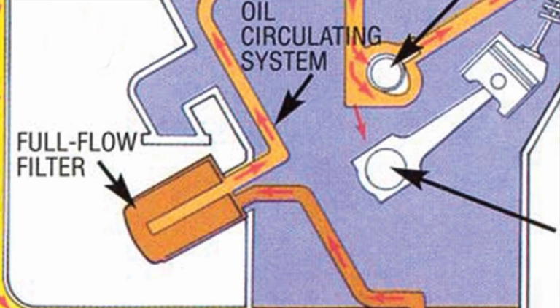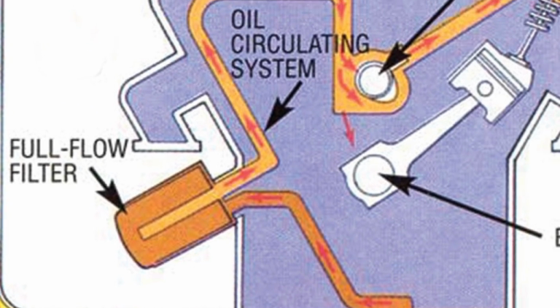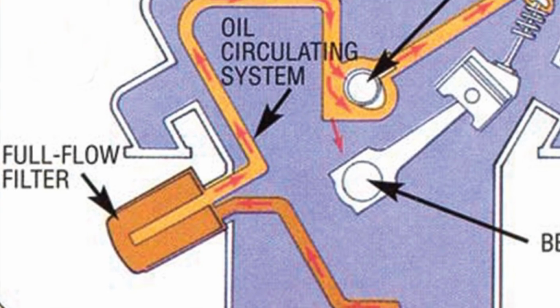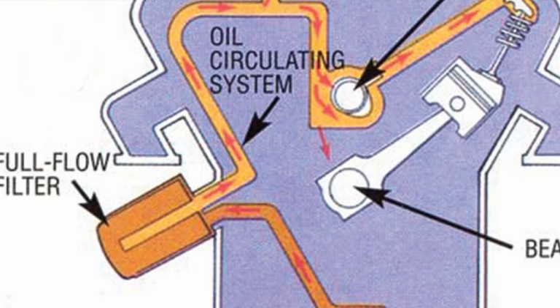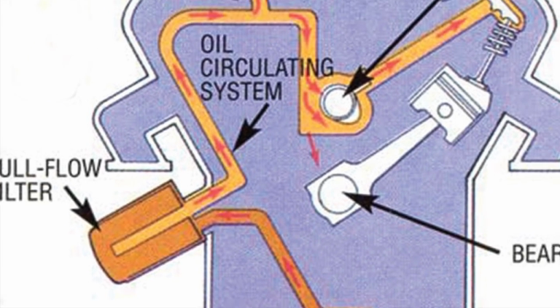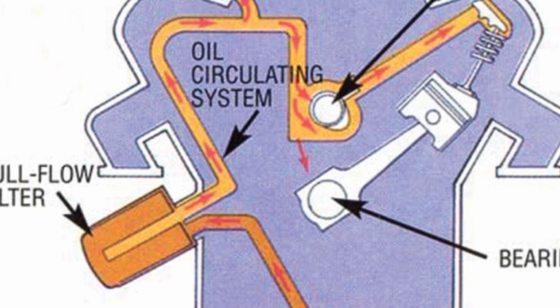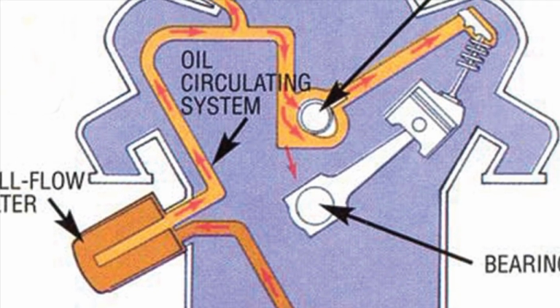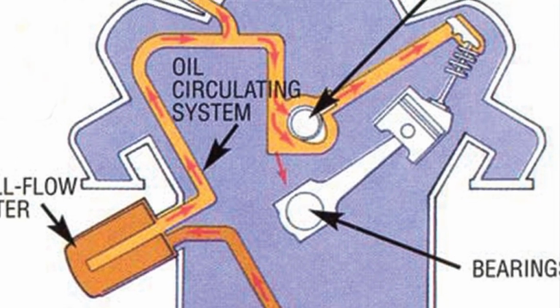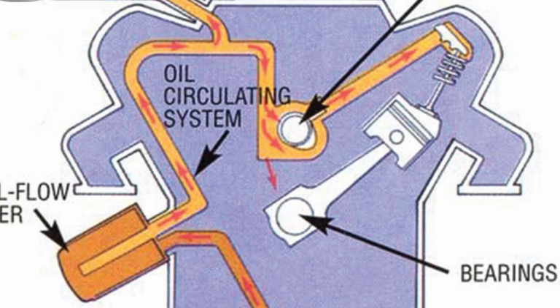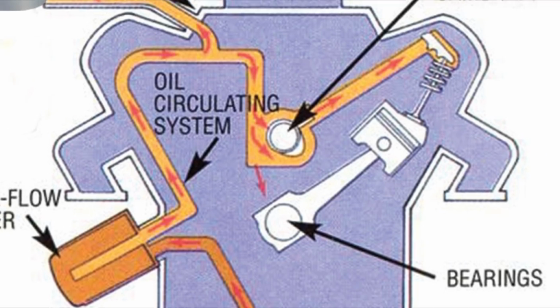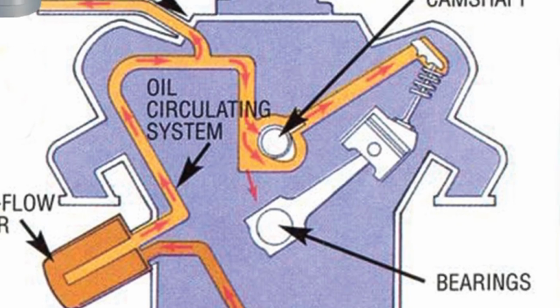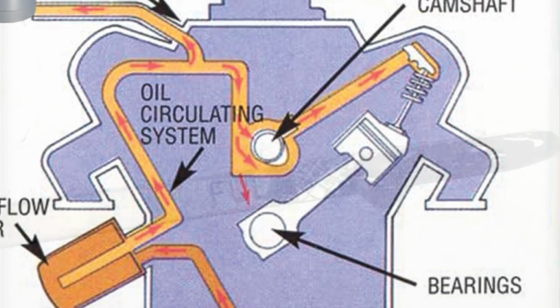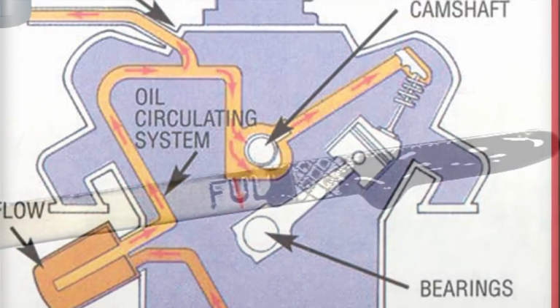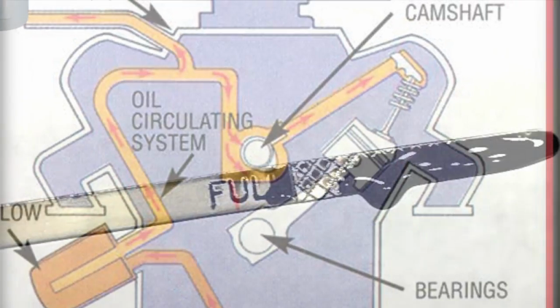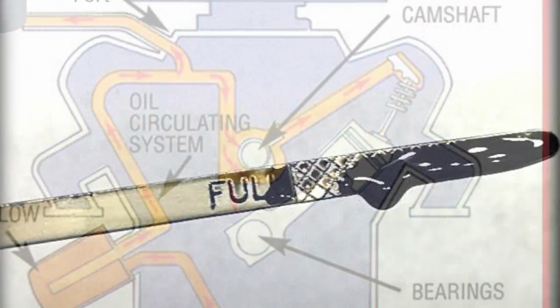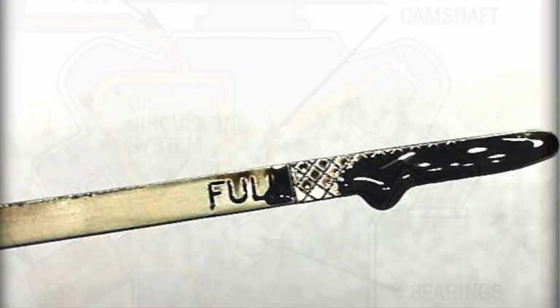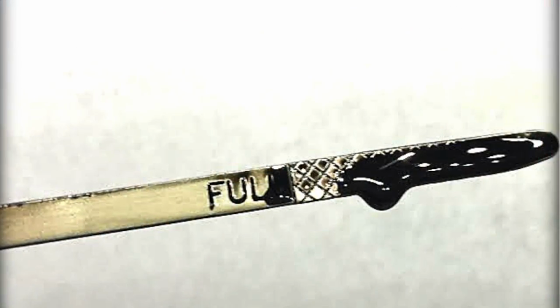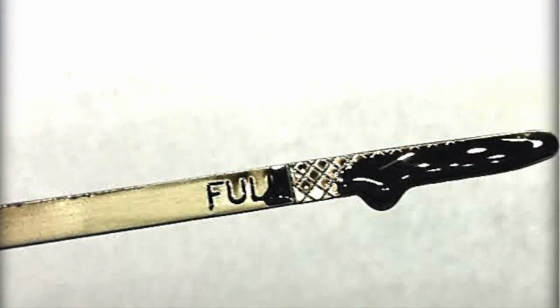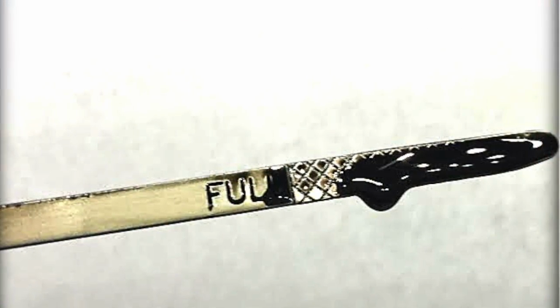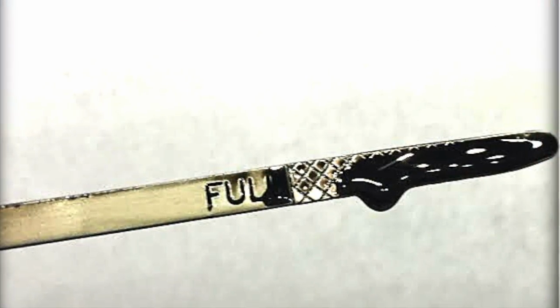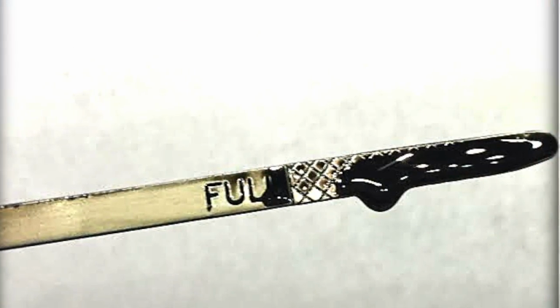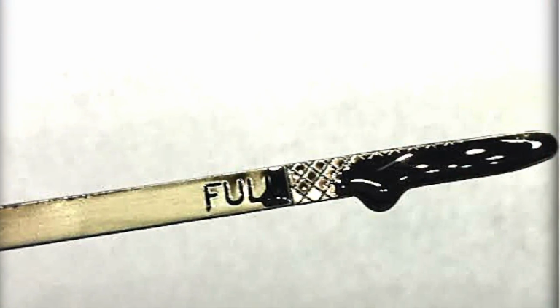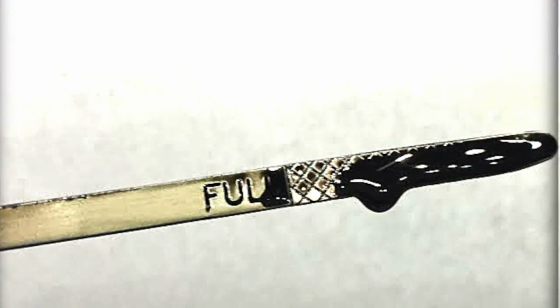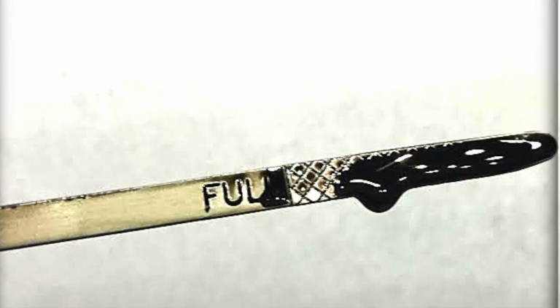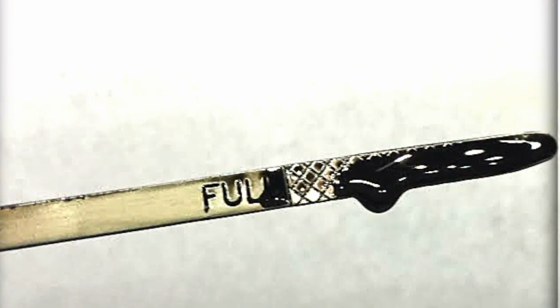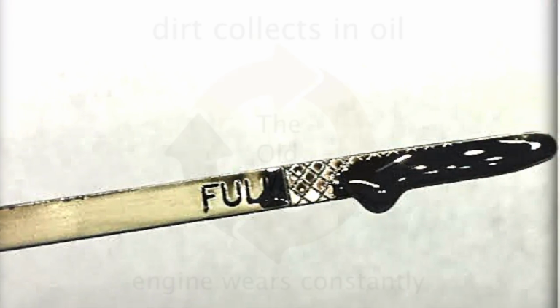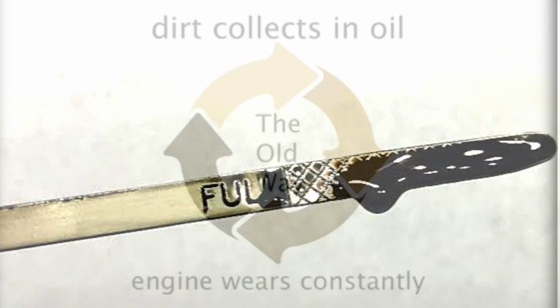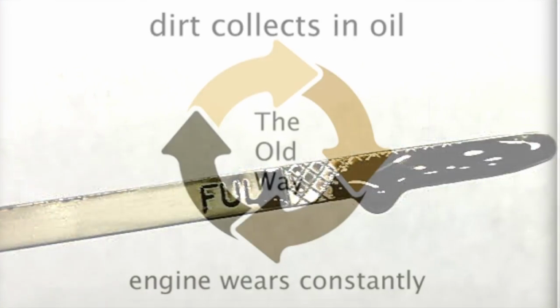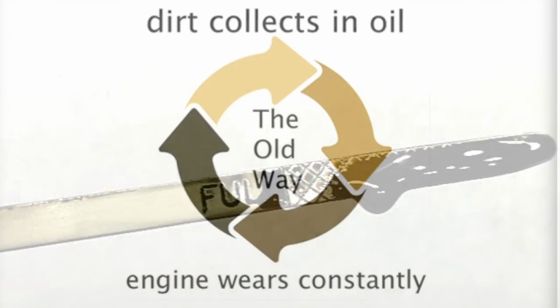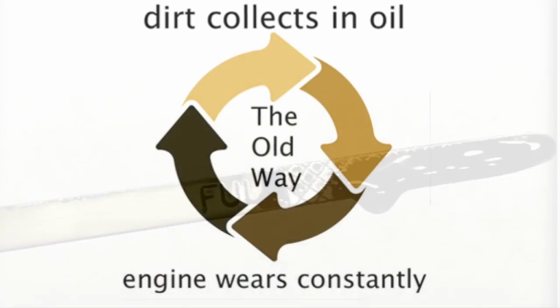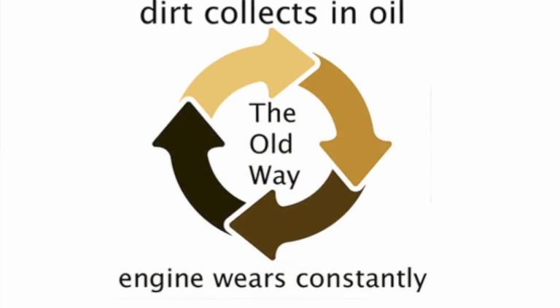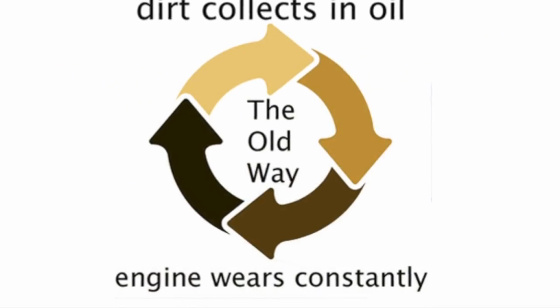It can't filter finer. As a result, your engine oil is always black, full of soot and other abrasives, constantly wearing down your engine.